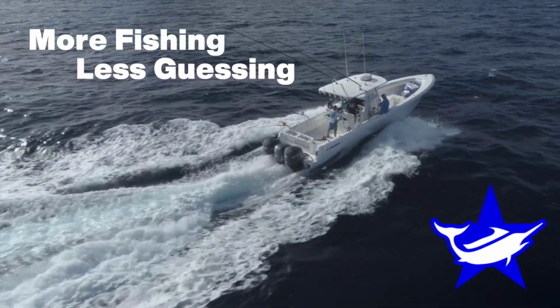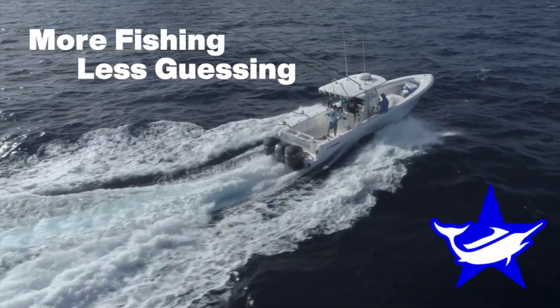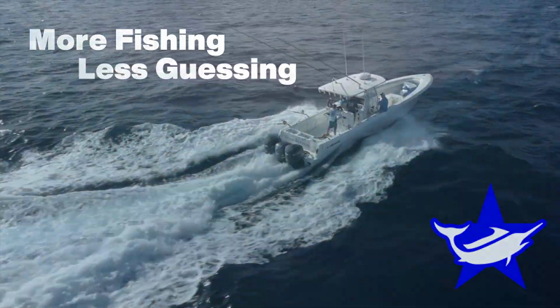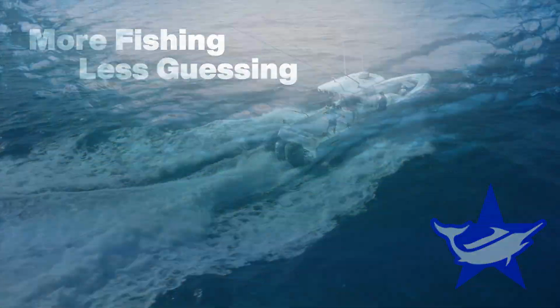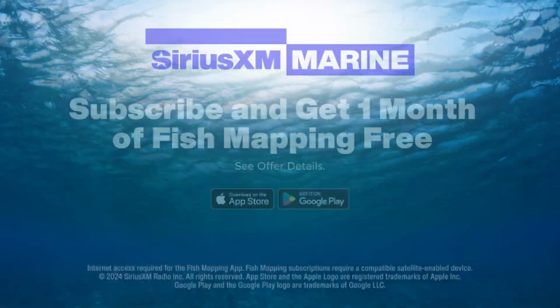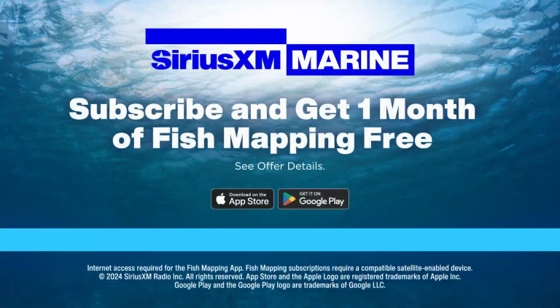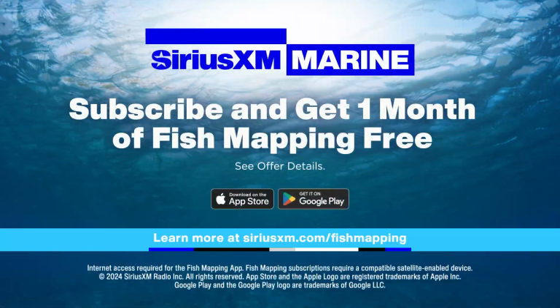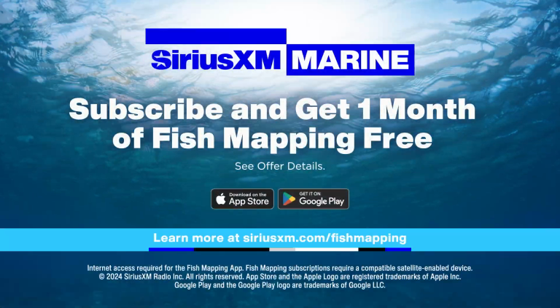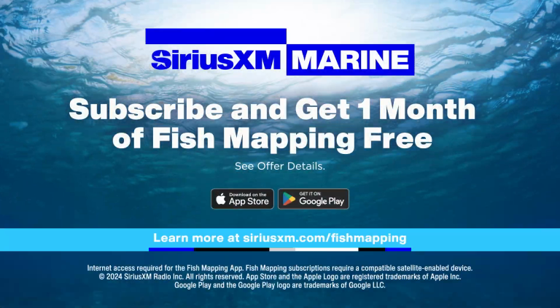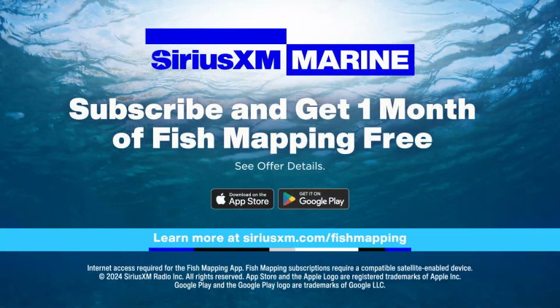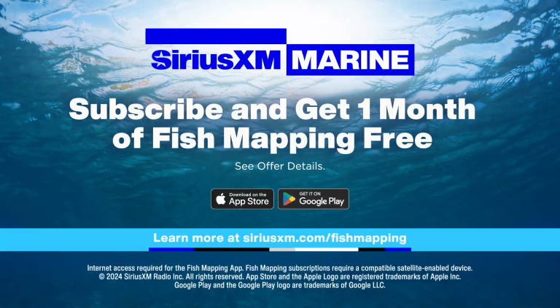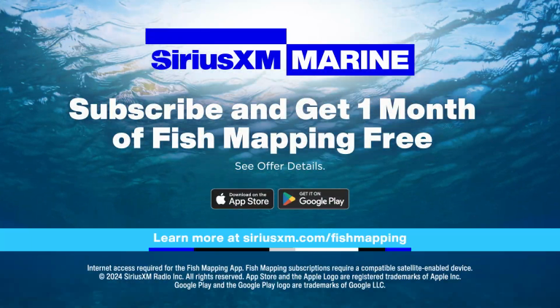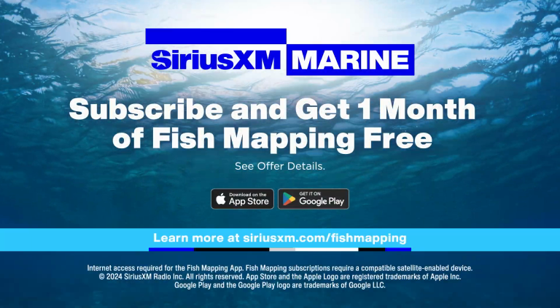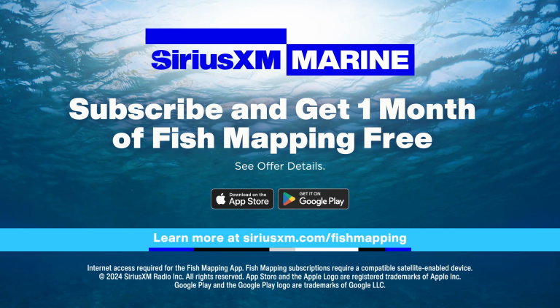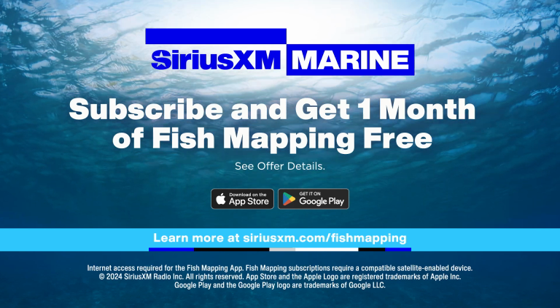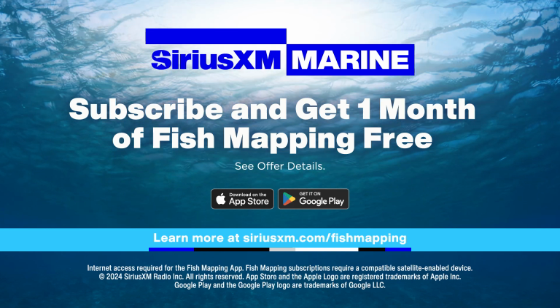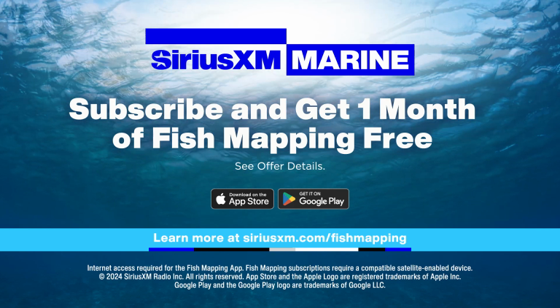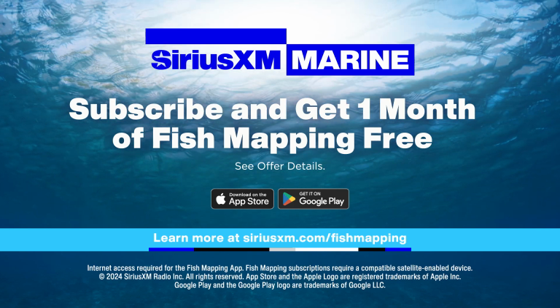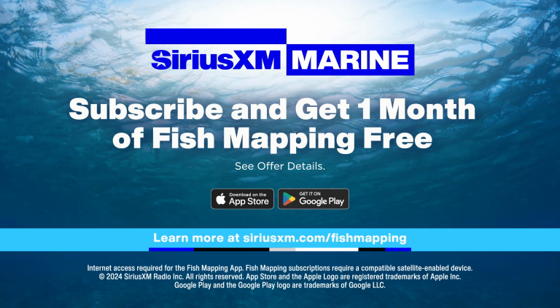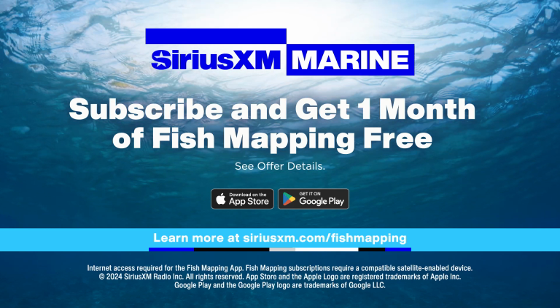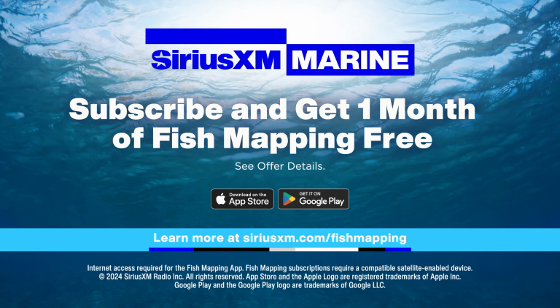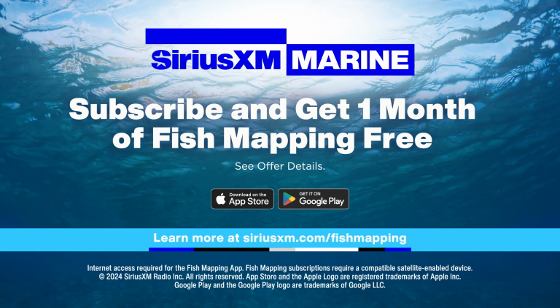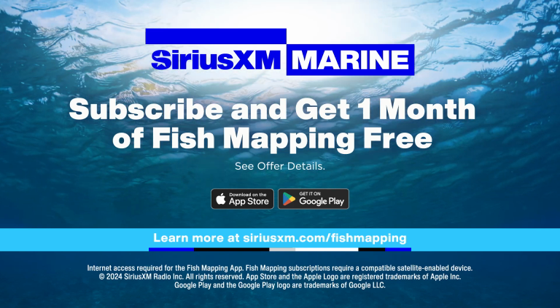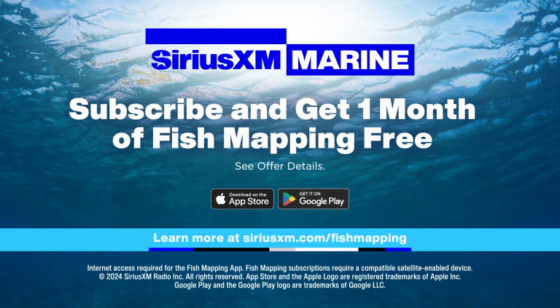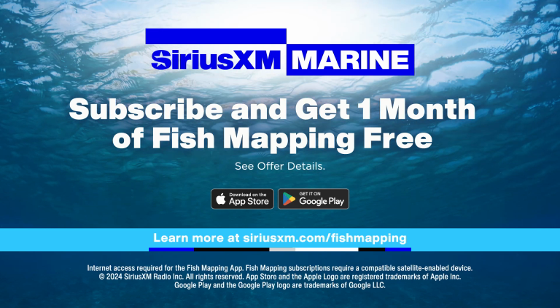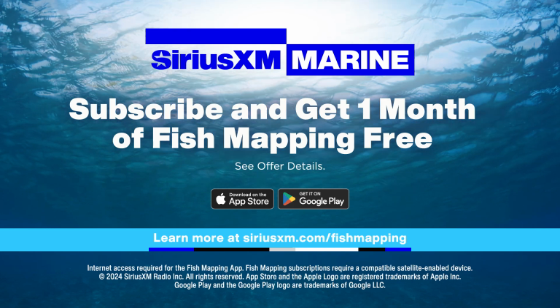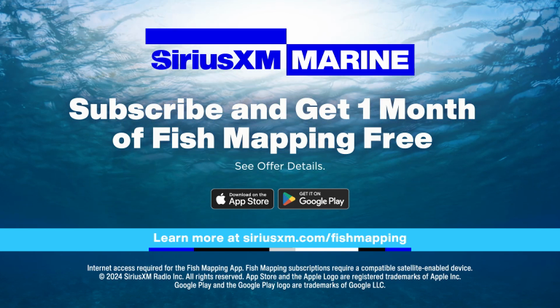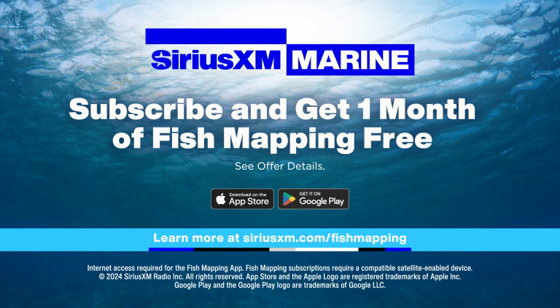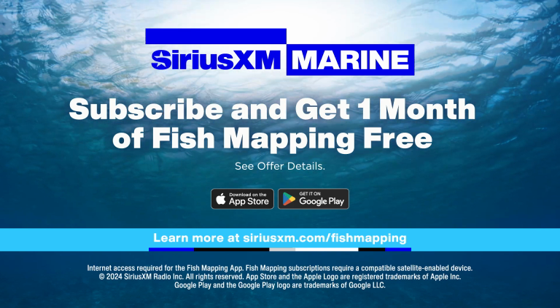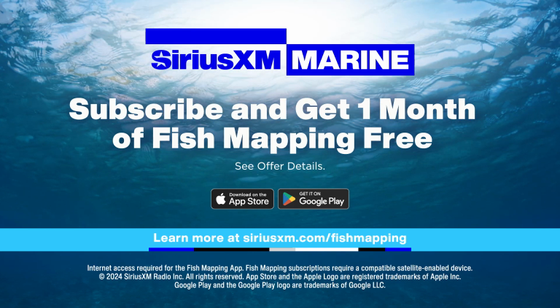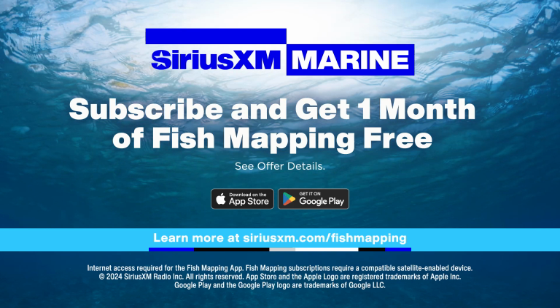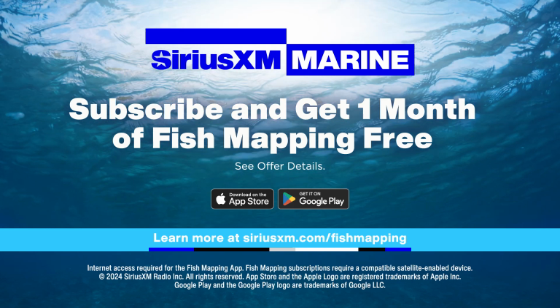If you're not yet a fish mapping subscriber, sign up now to take advantage of this valuable planning tool.